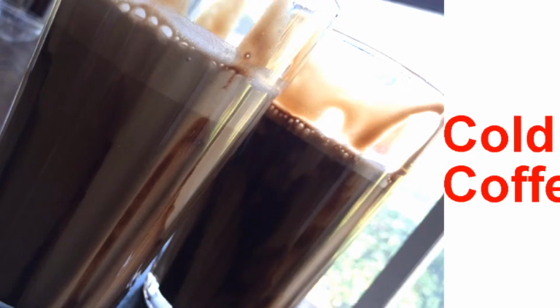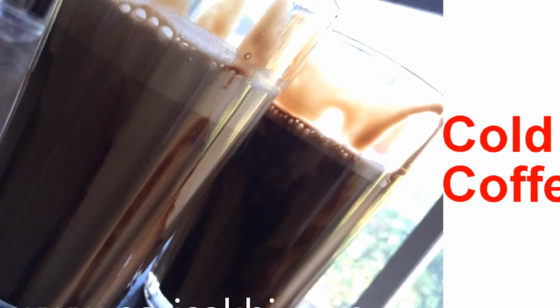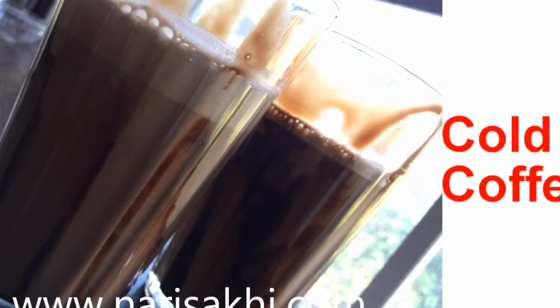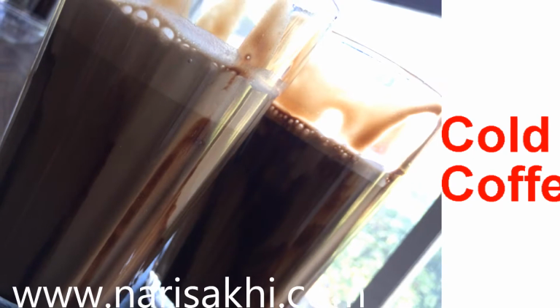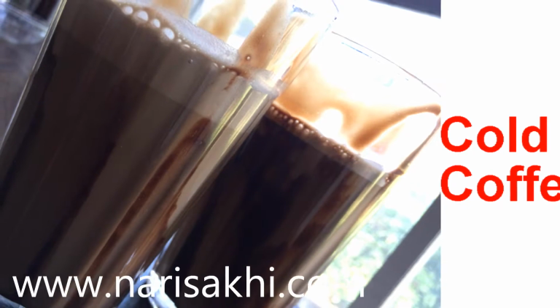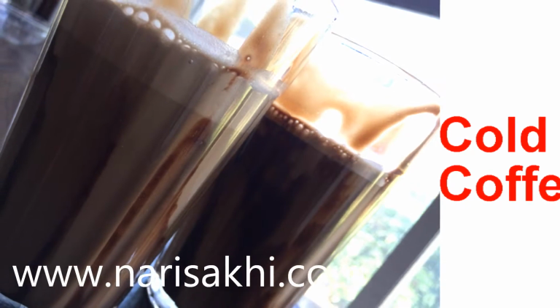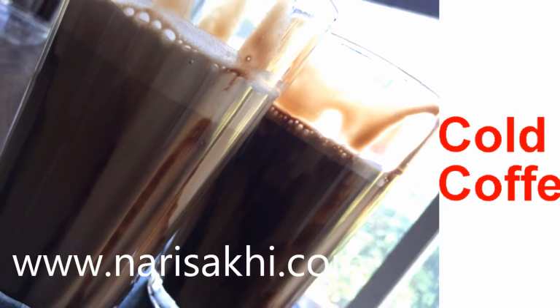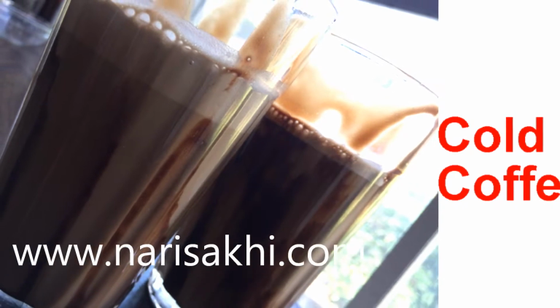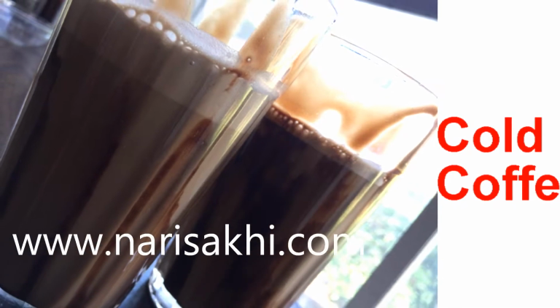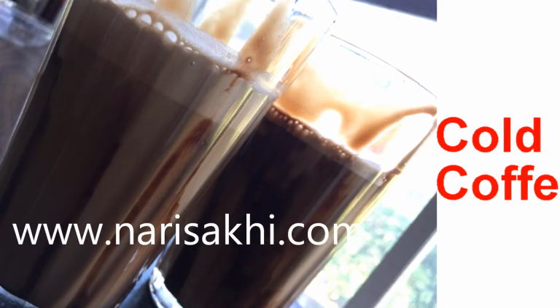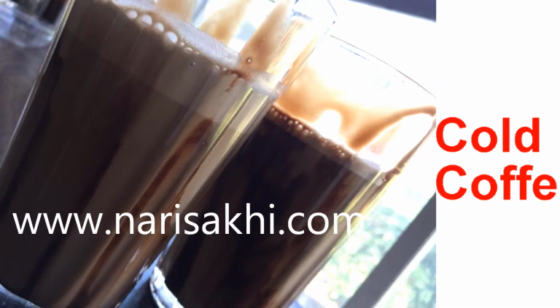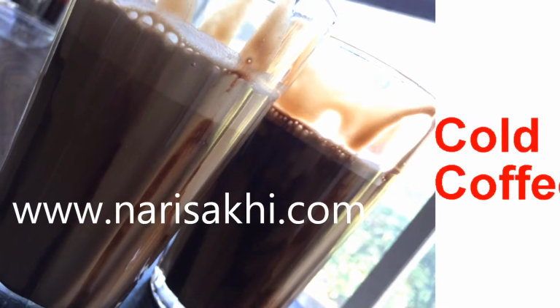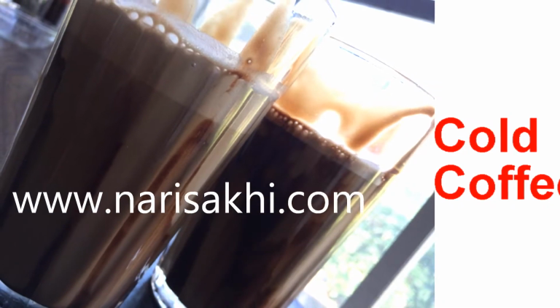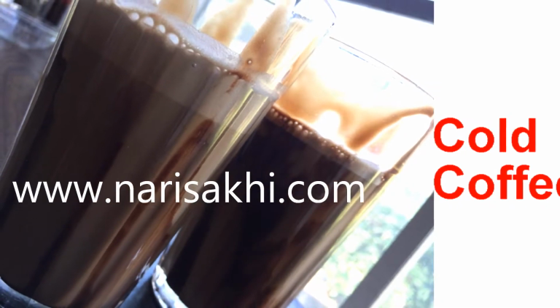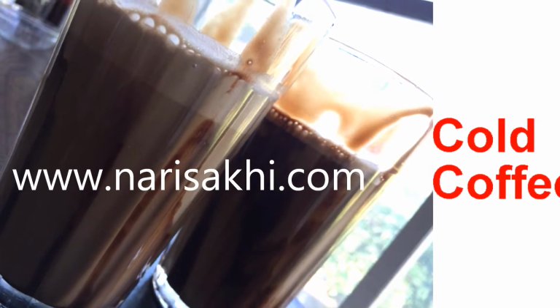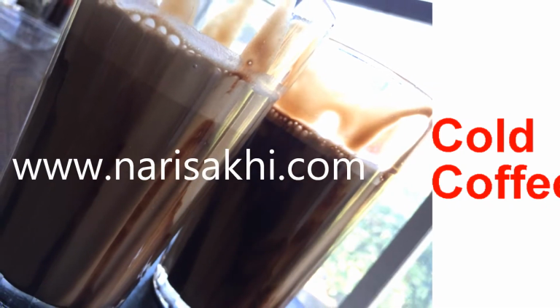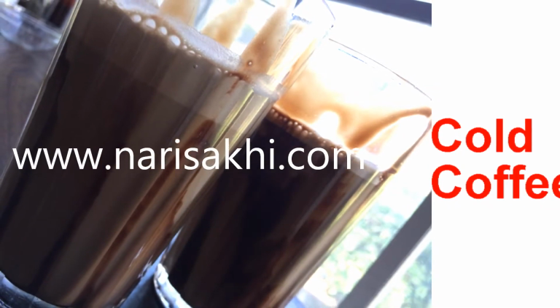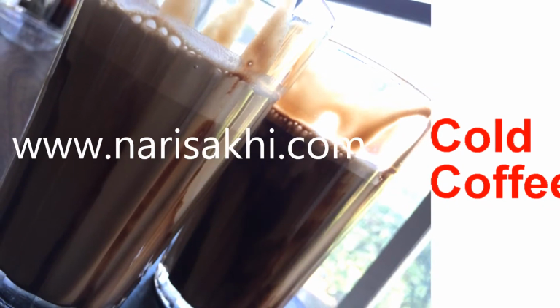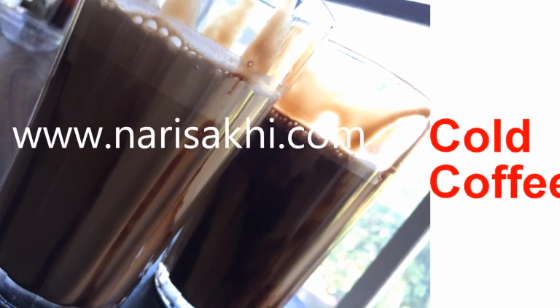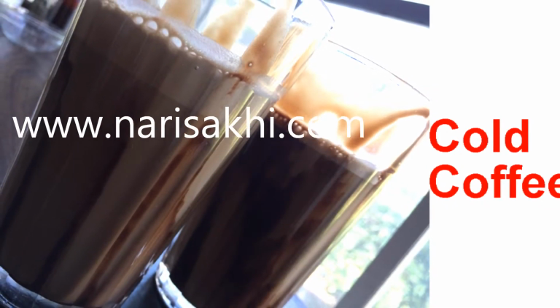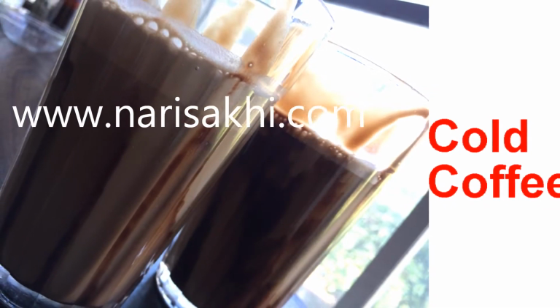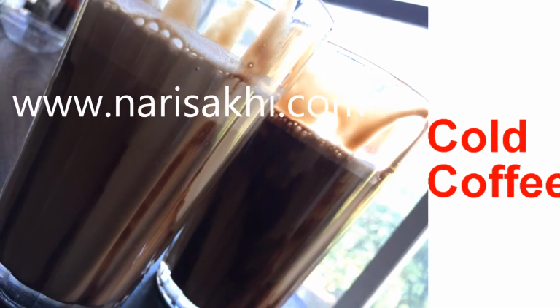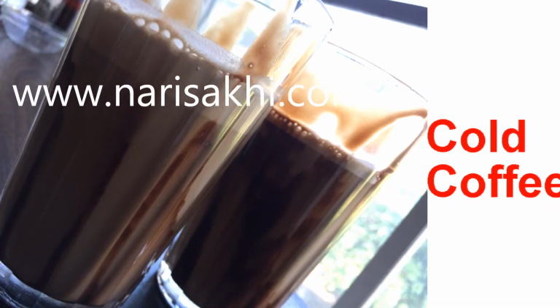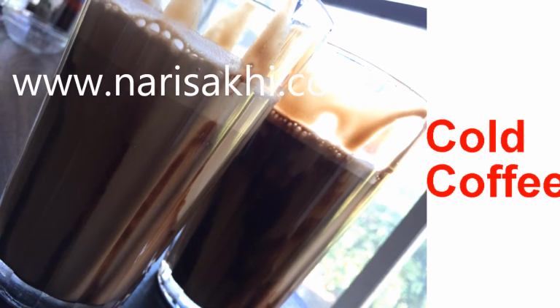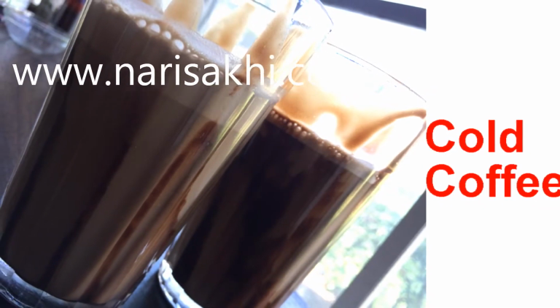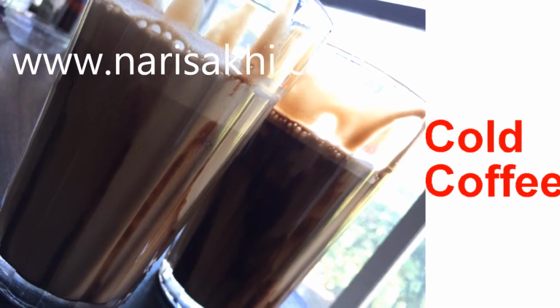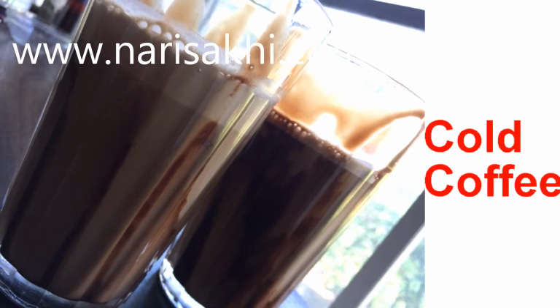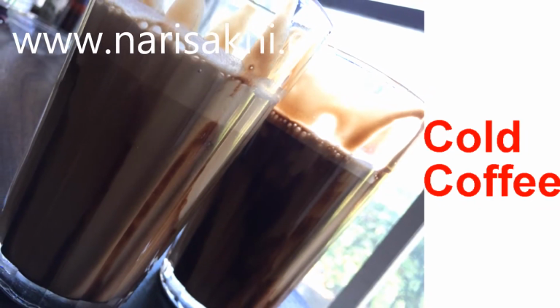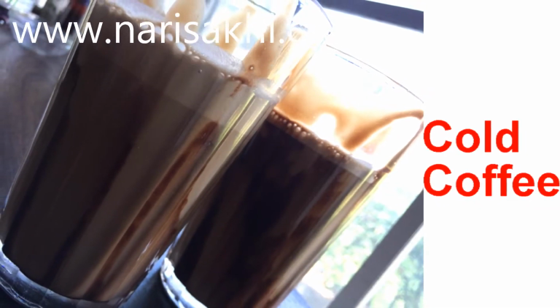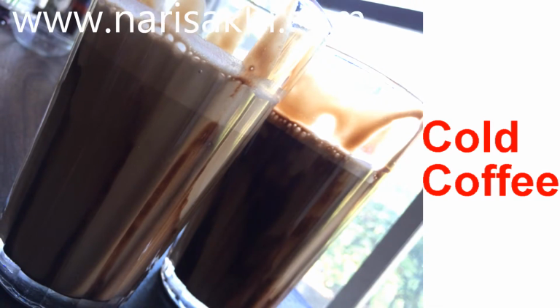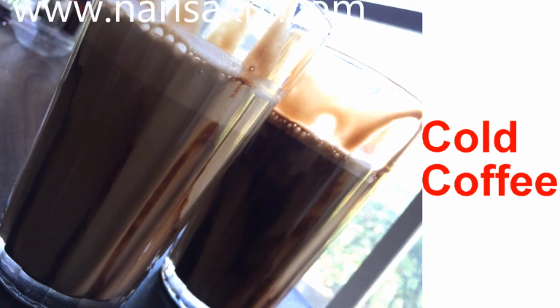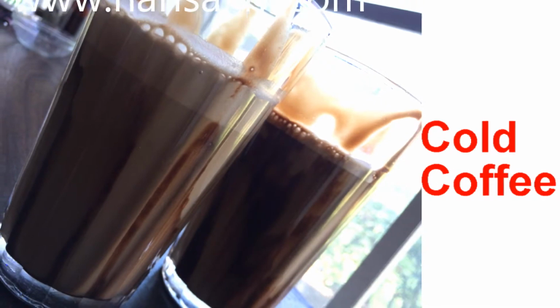Welcome to Nari Sakhi. Today let's make cold coffee, which is very easy to make and yummy.